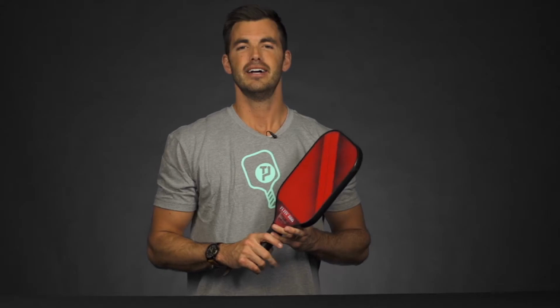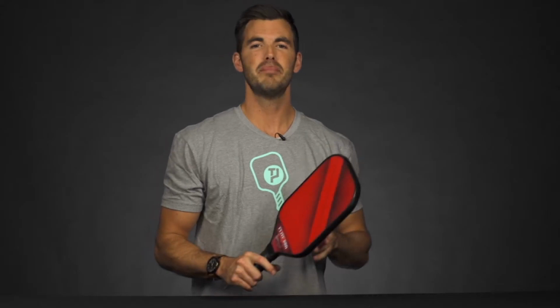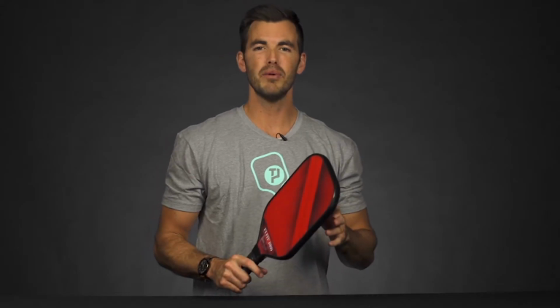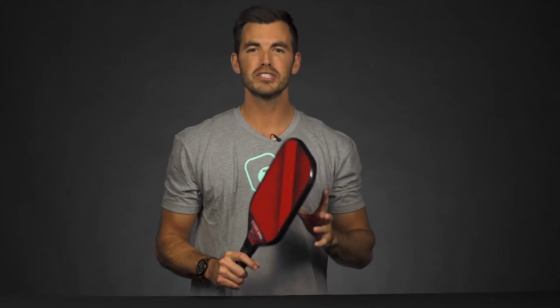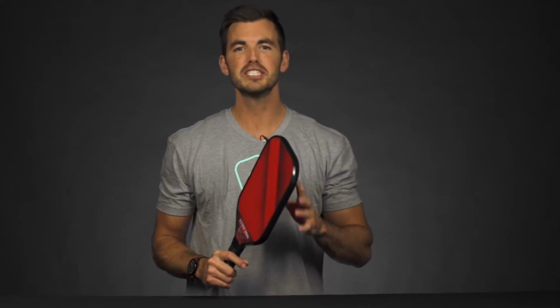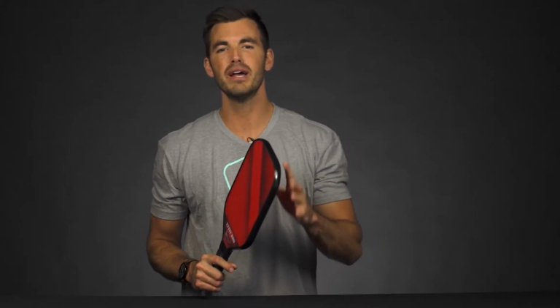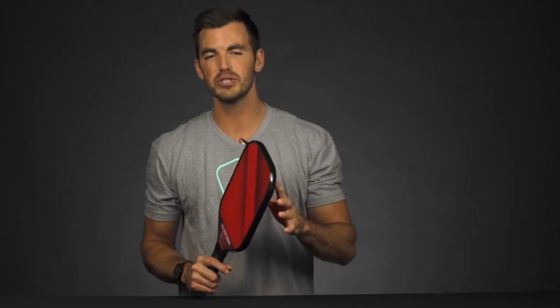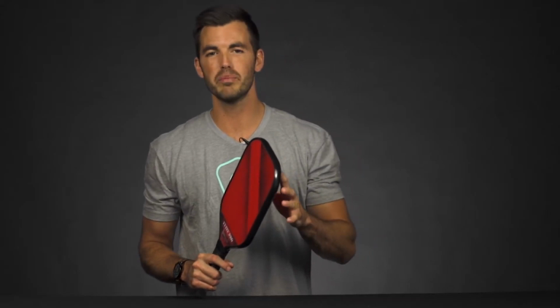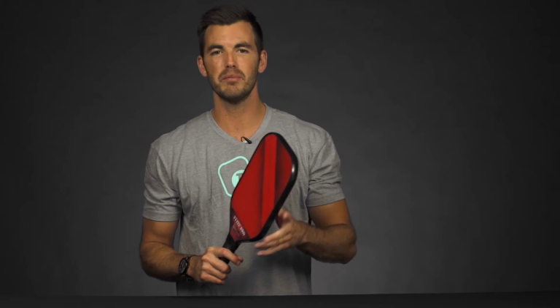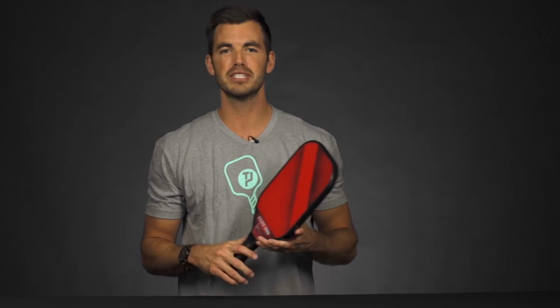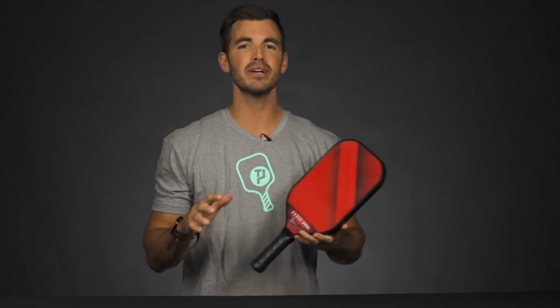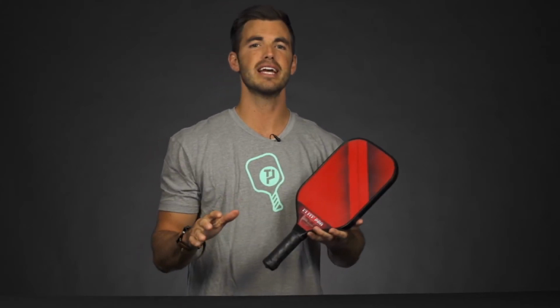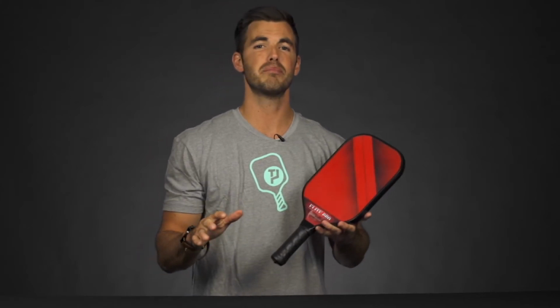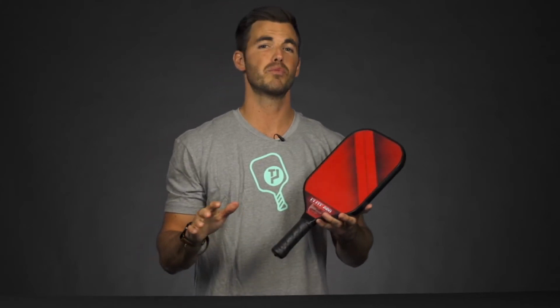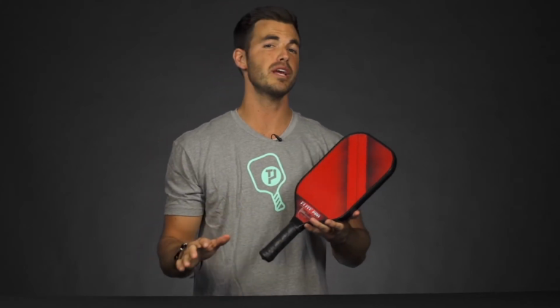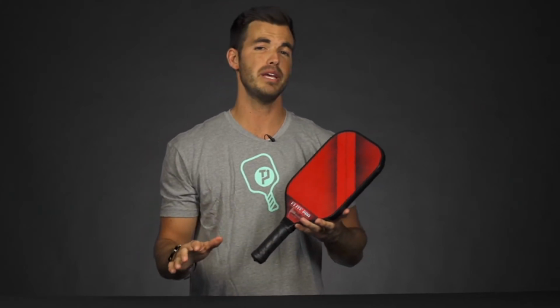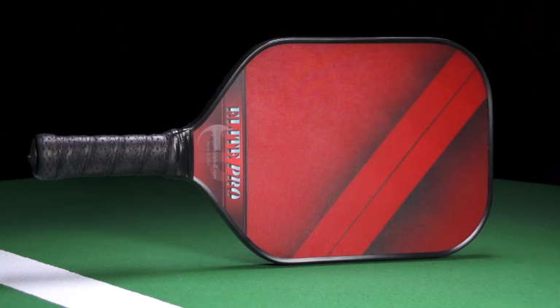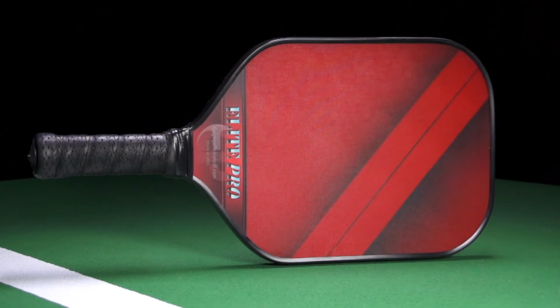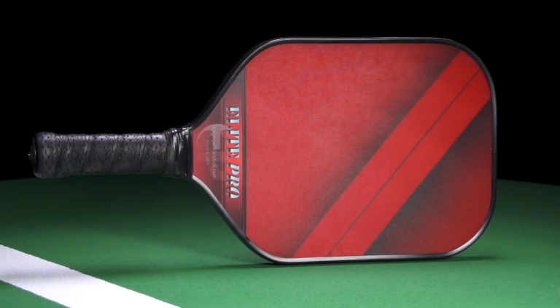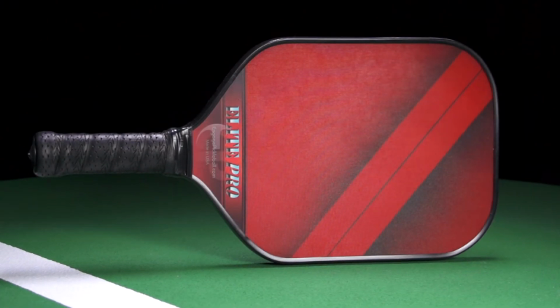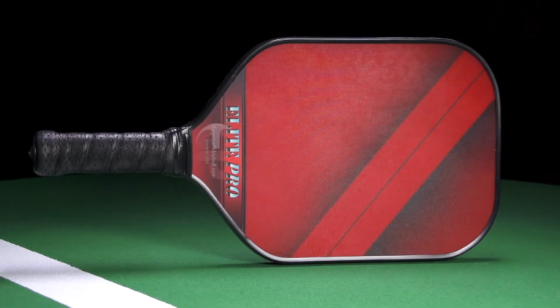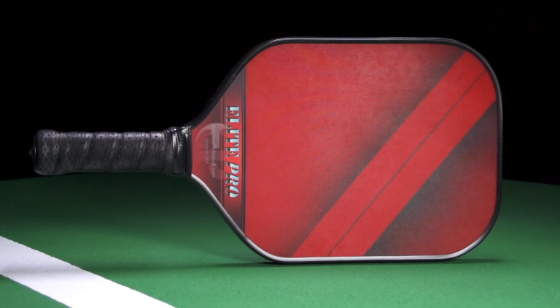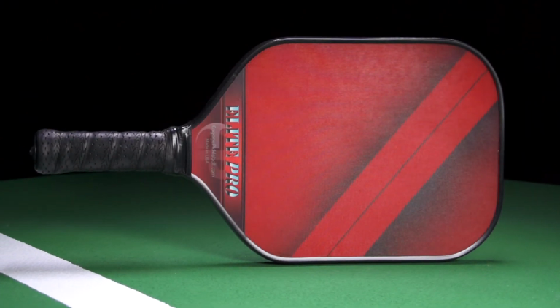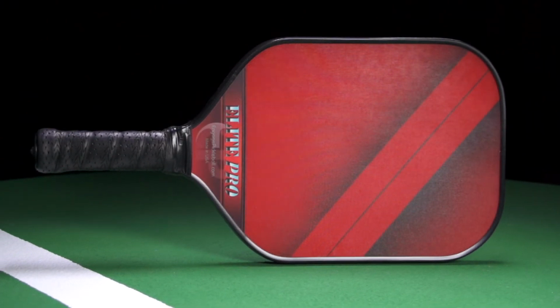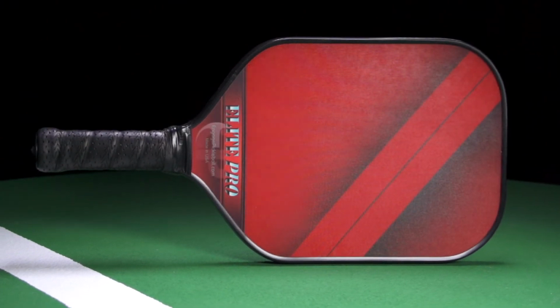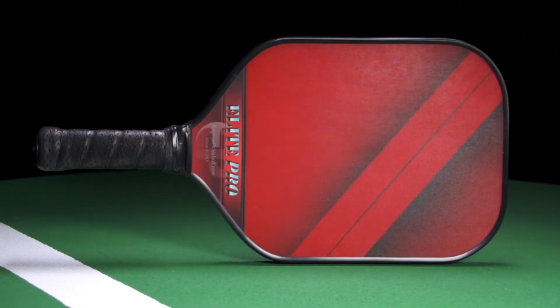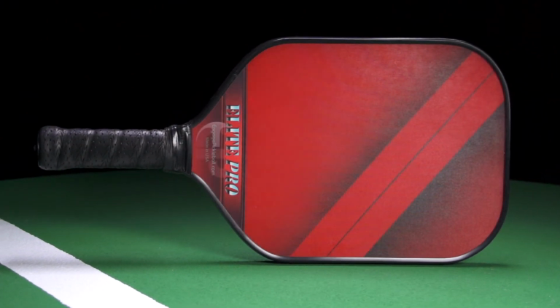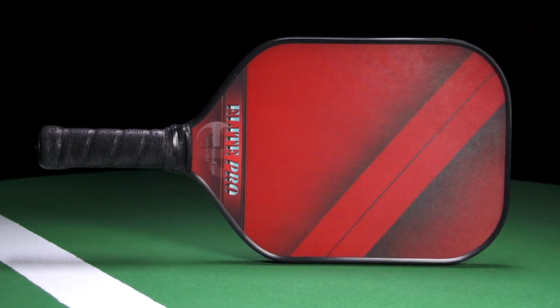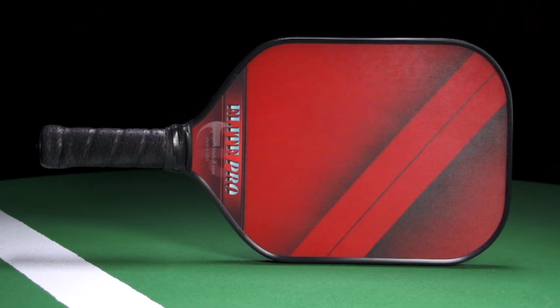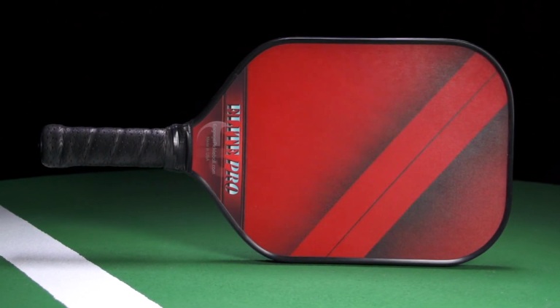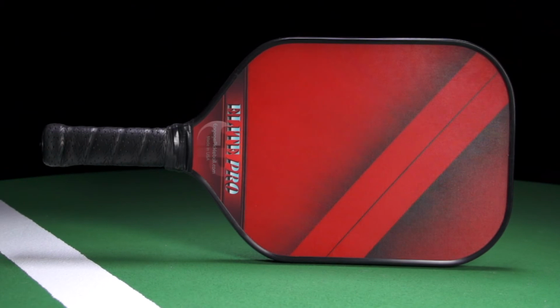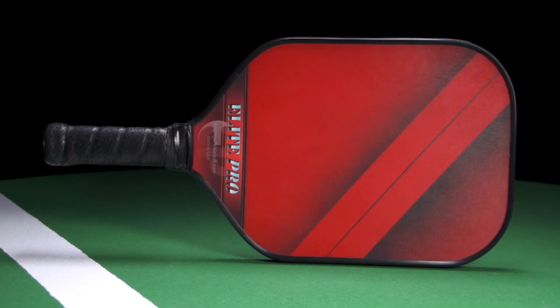Hey pickleballers, this is Ben with Total Pickleball. Today we're going to take a quick peek at one of the top playing paddles from Engage. This is the Elite Pro.